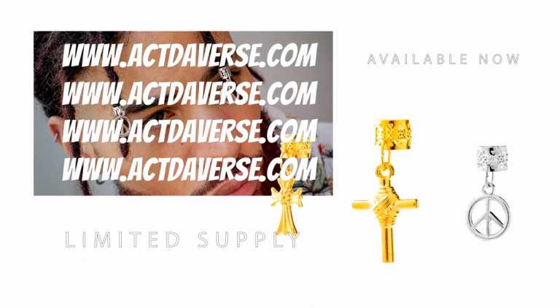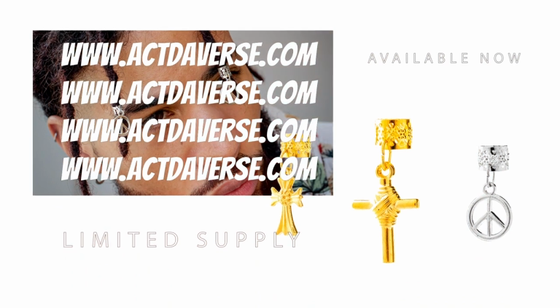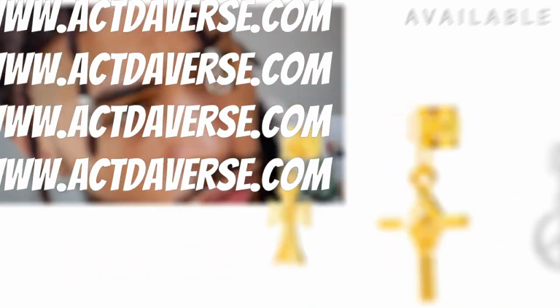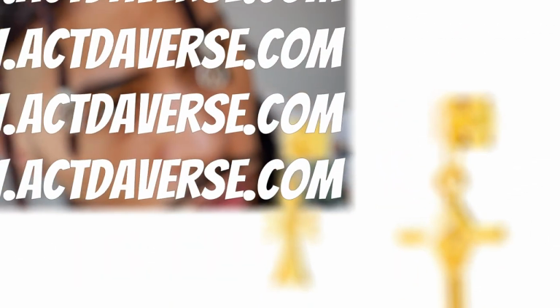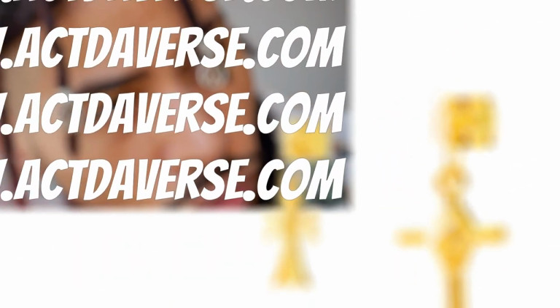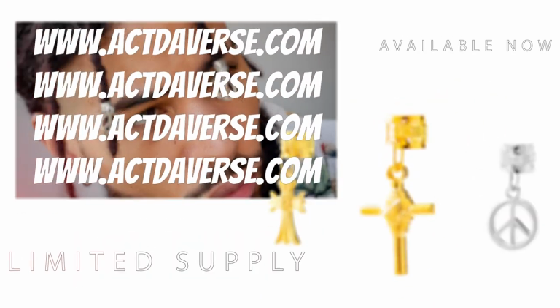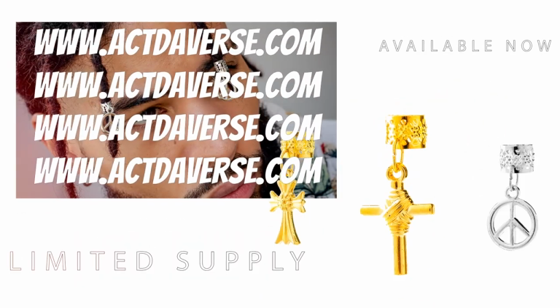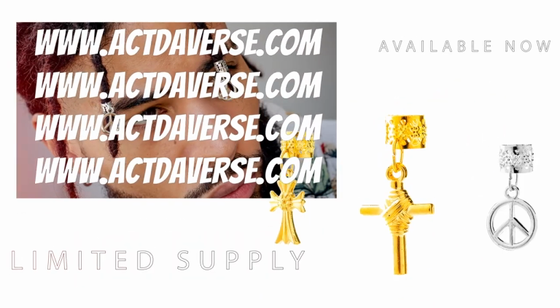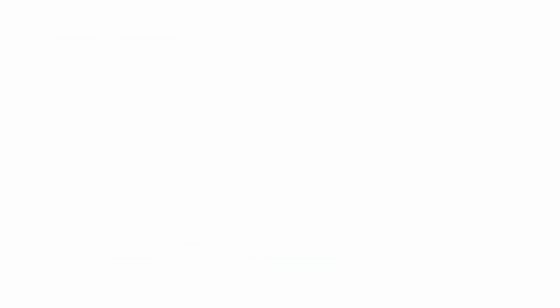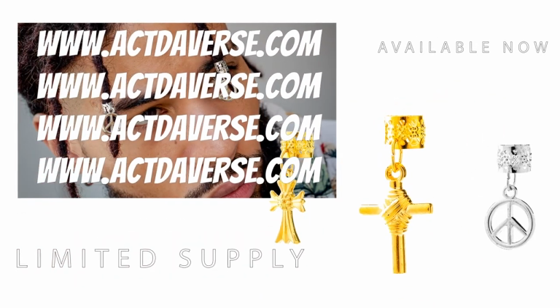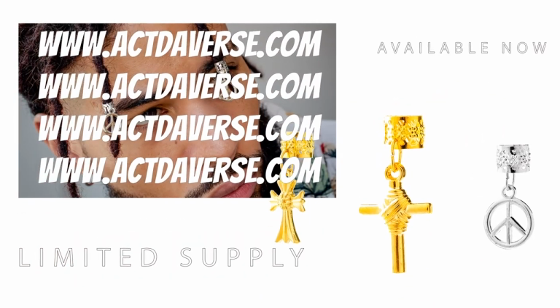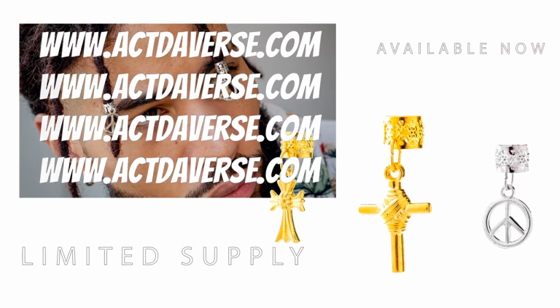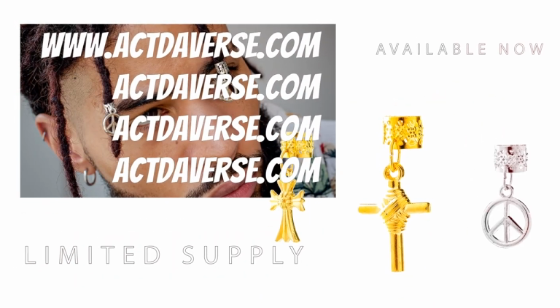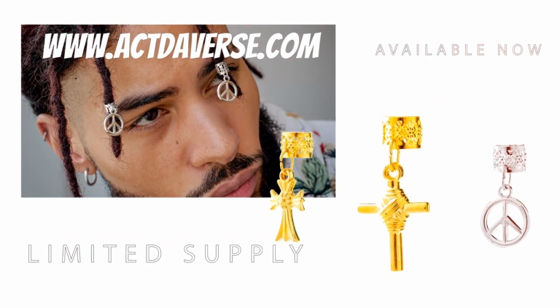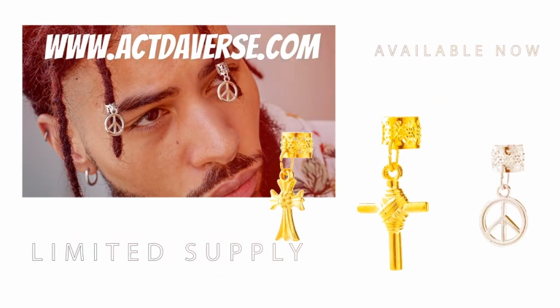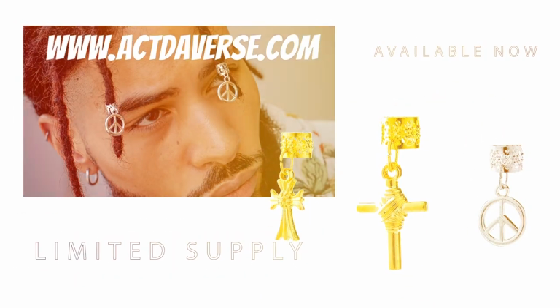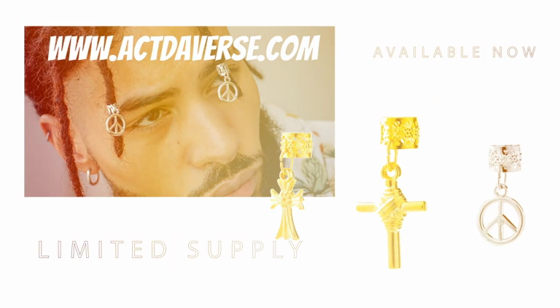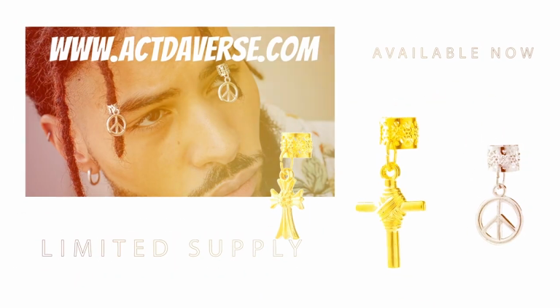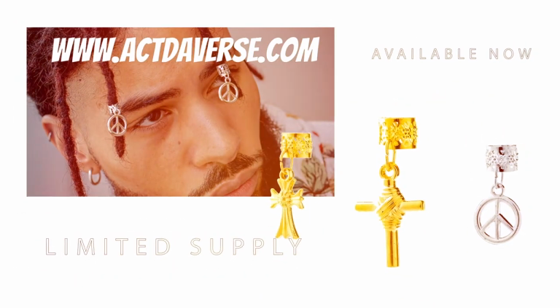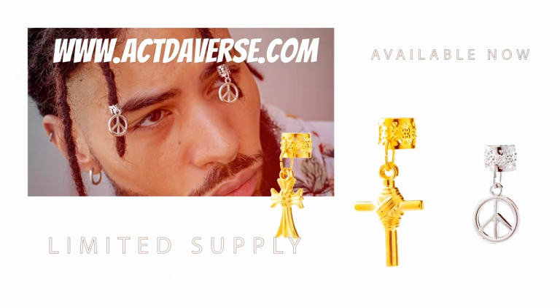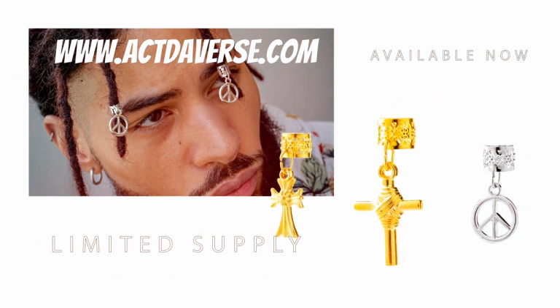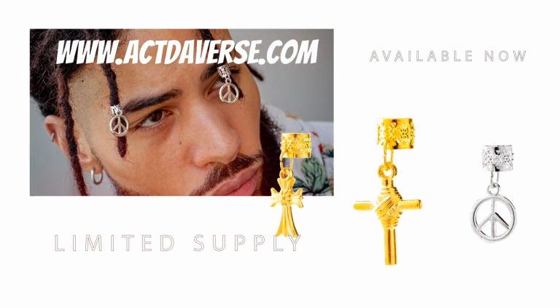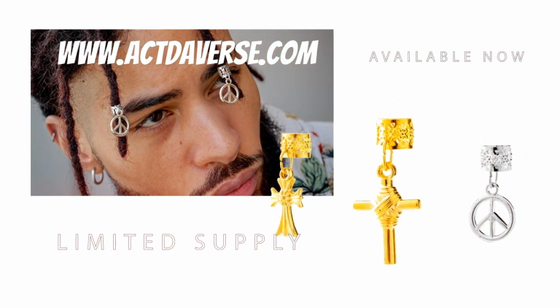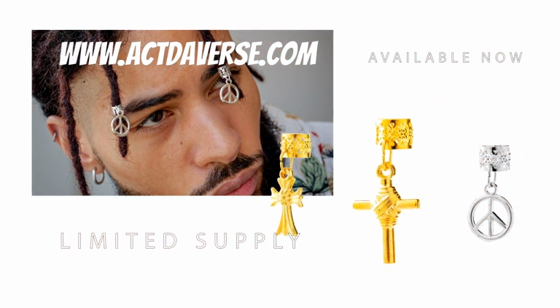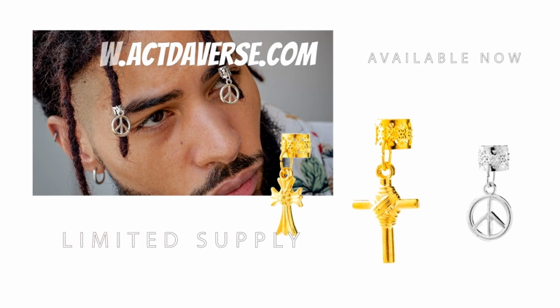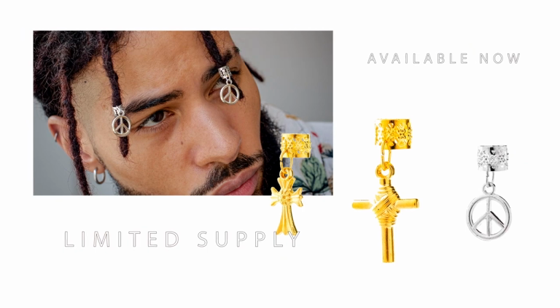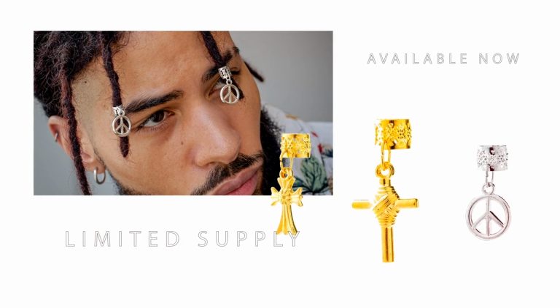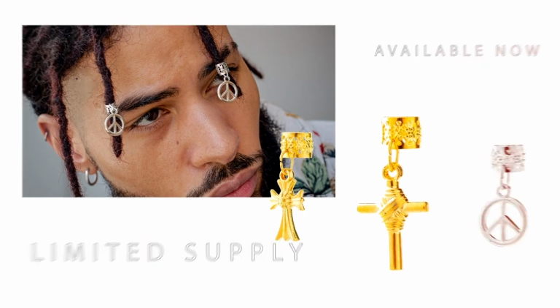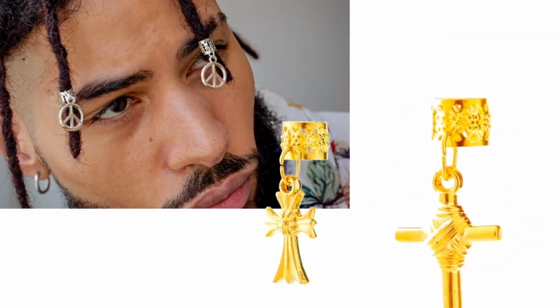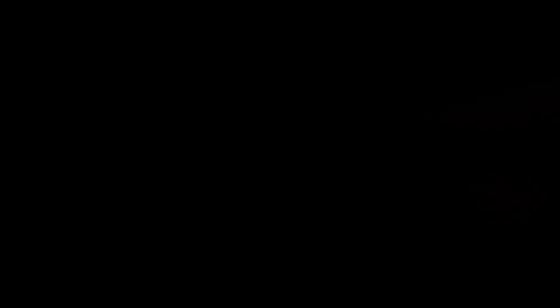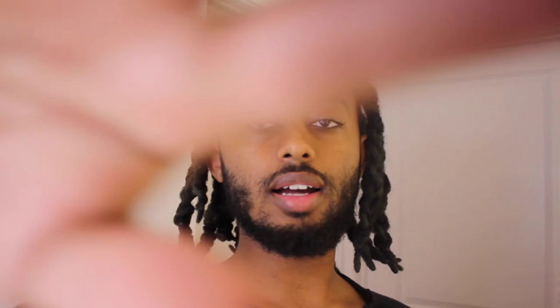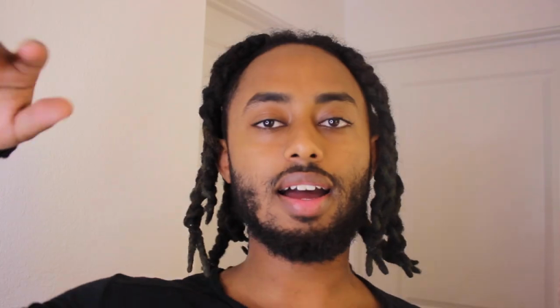Don't forget to shop at activeverse.com, y'all. If y'all want to support me, this is how y'all do it. You hear that?